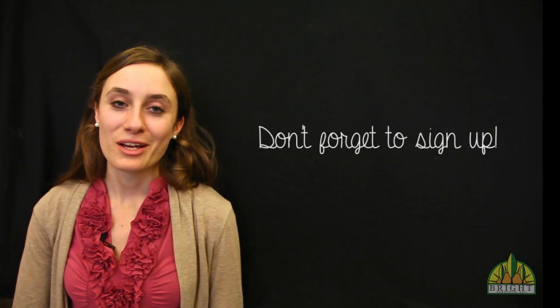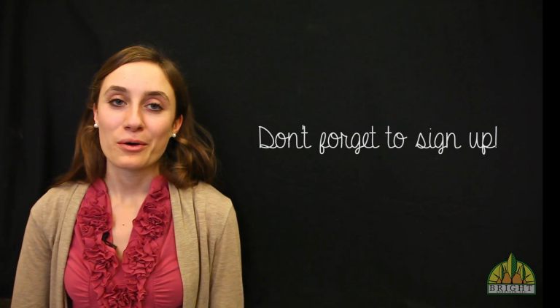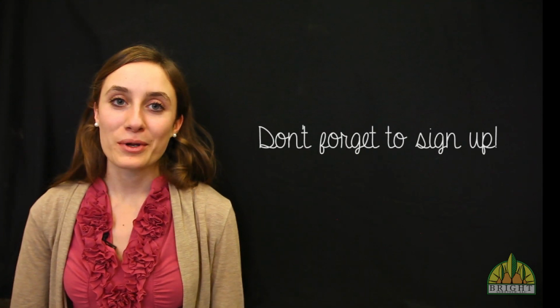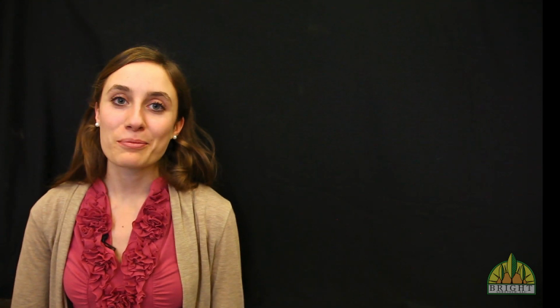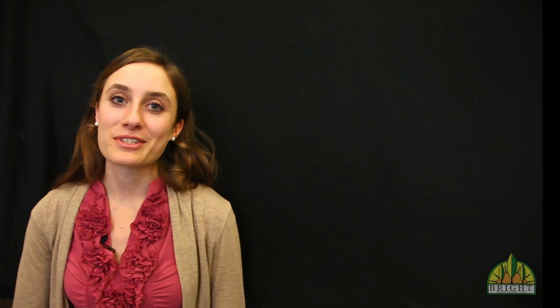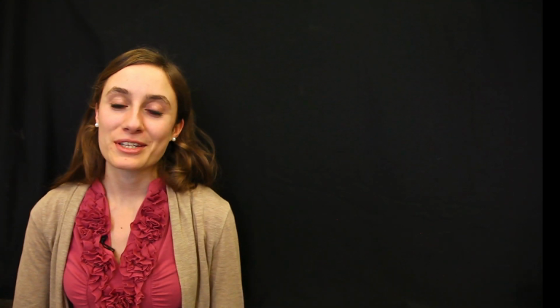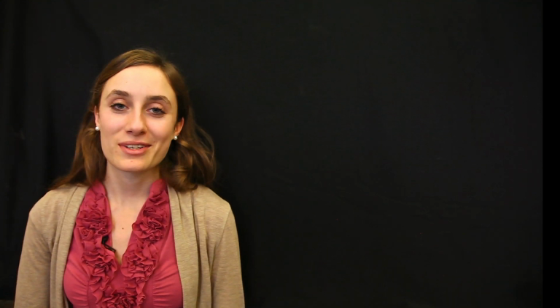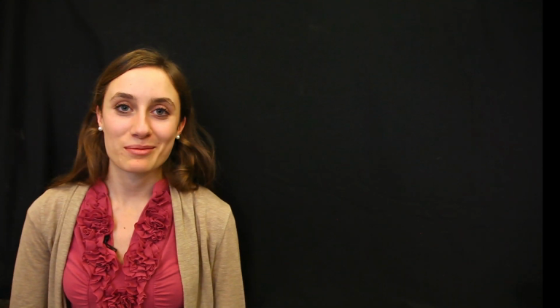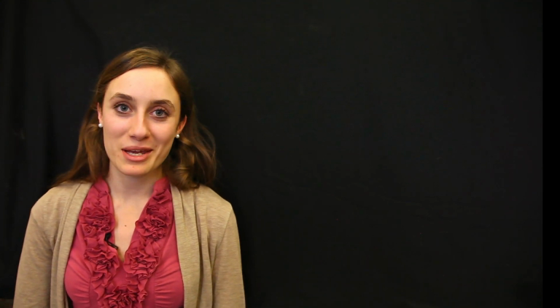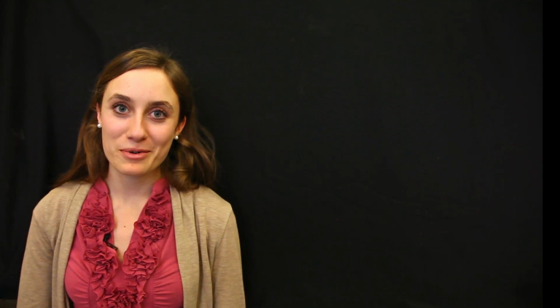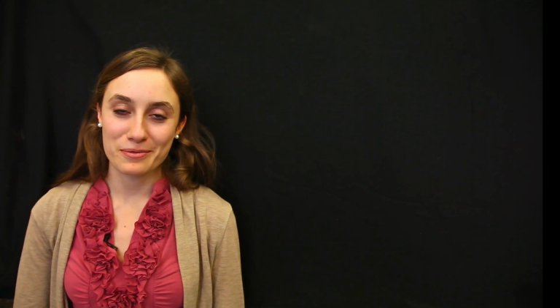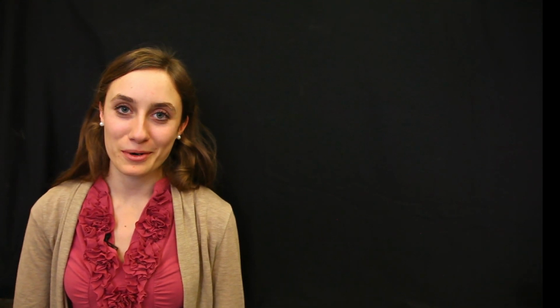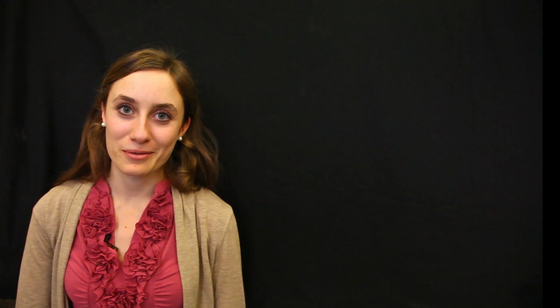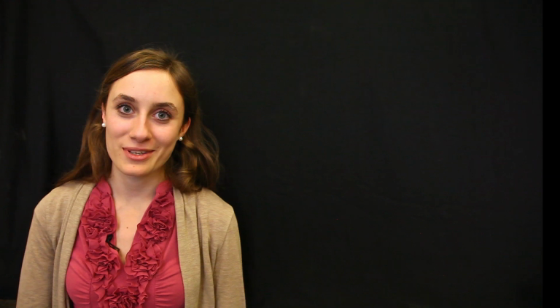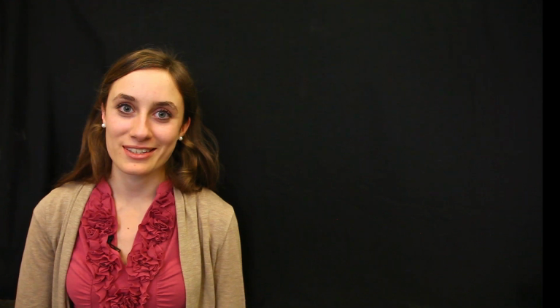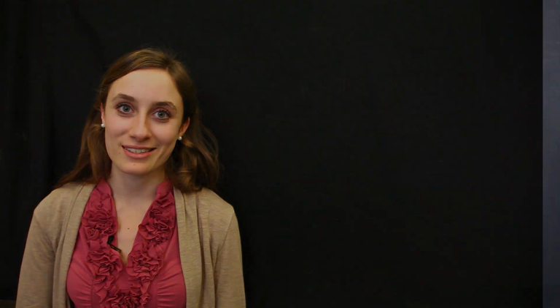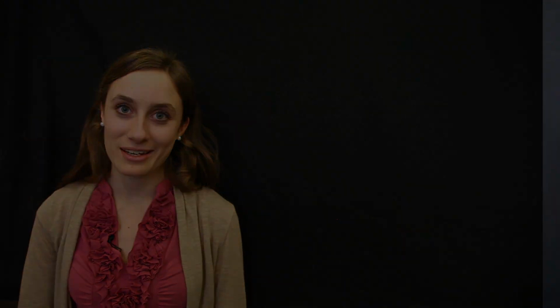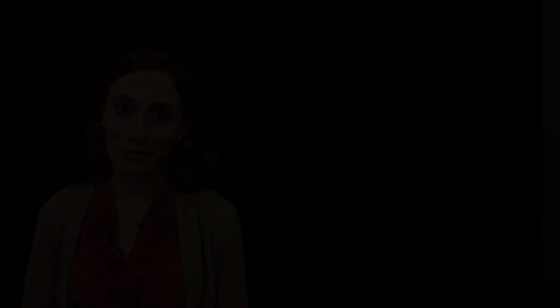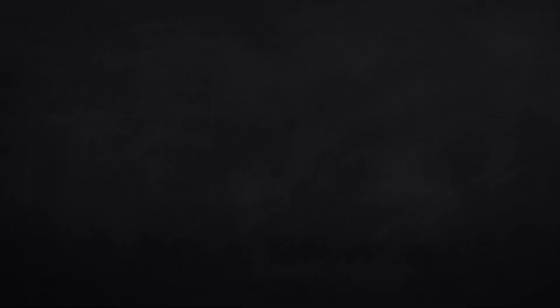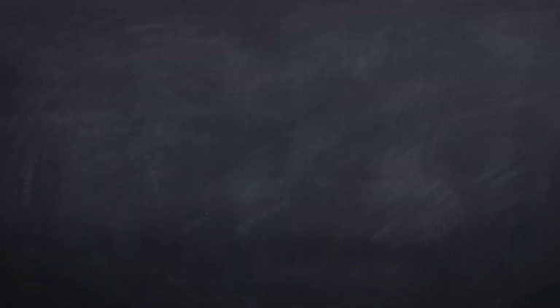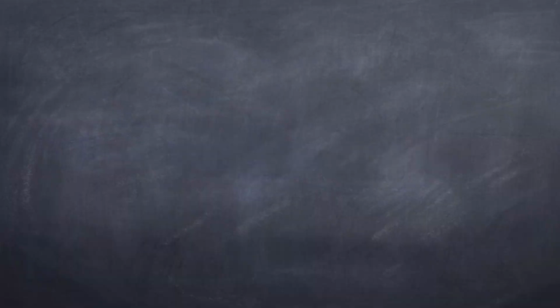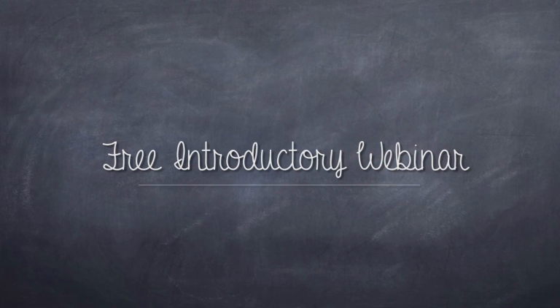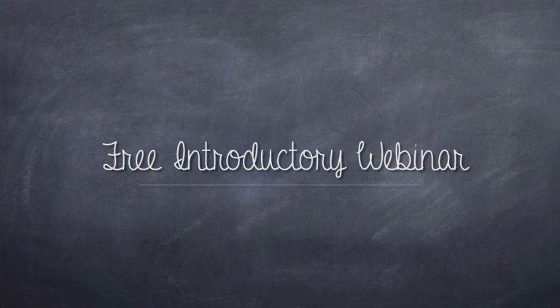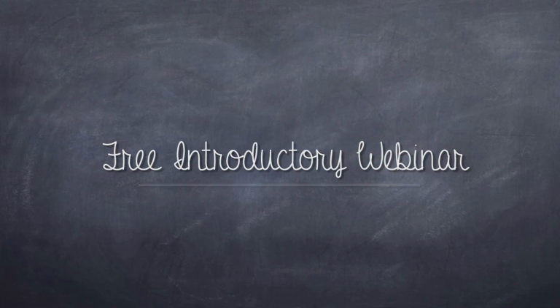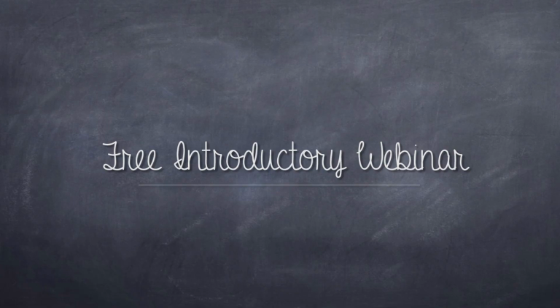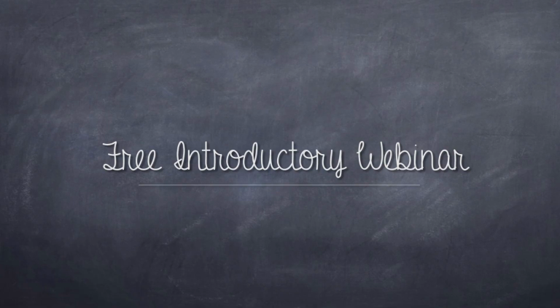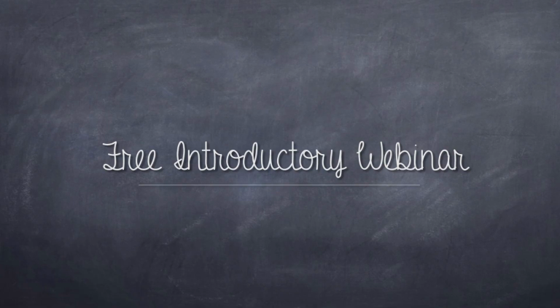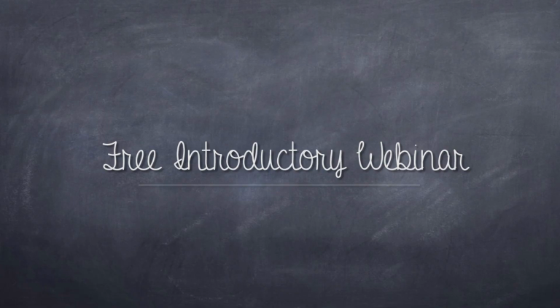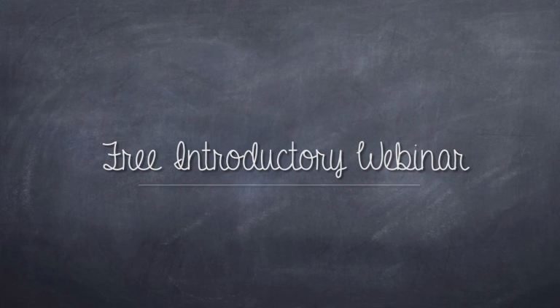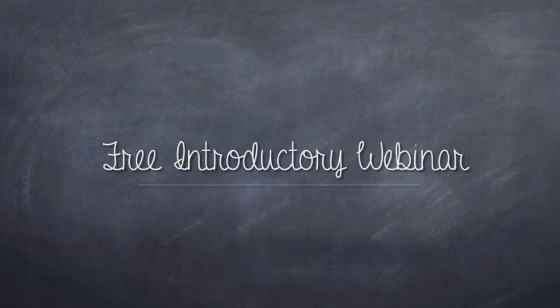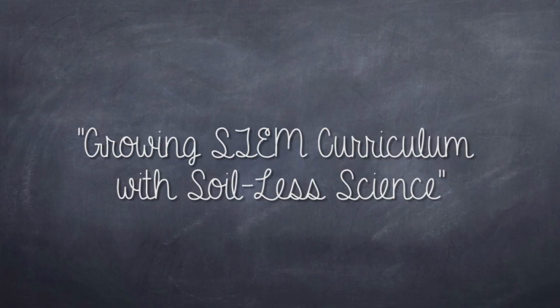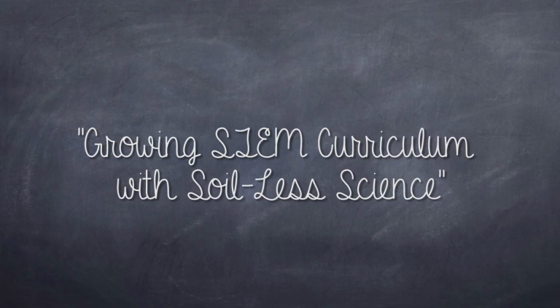We hope to see you on September 4th for this exciting webinar. We'll see you on September 4th.